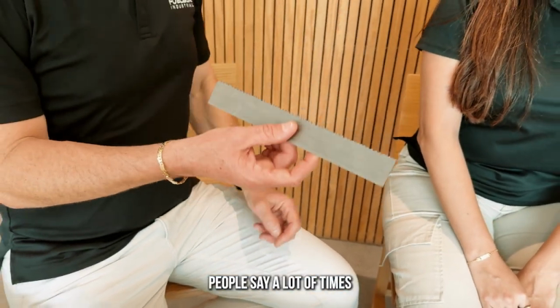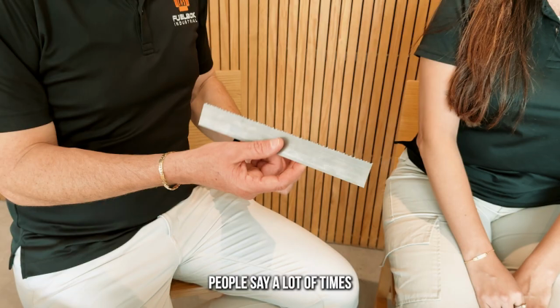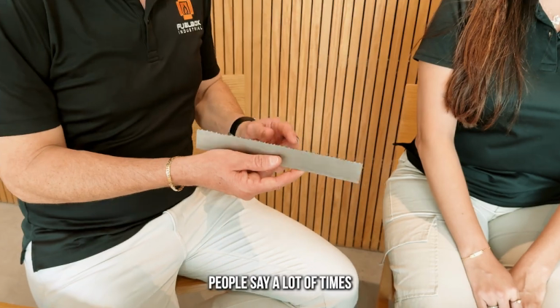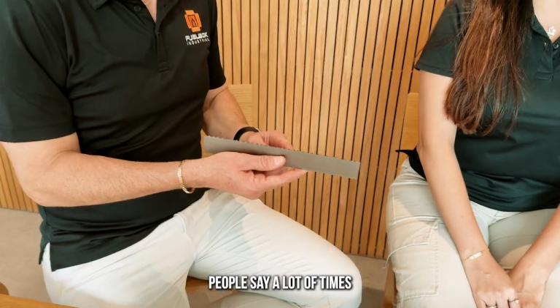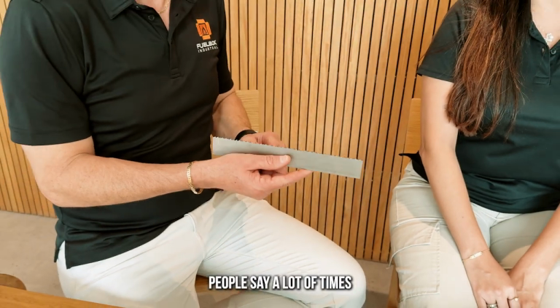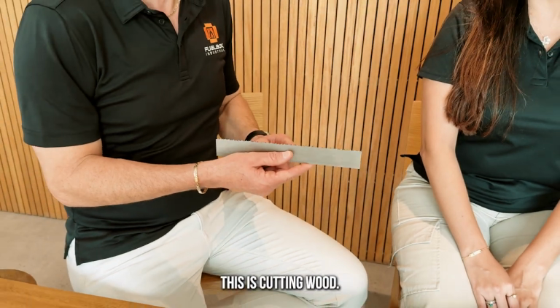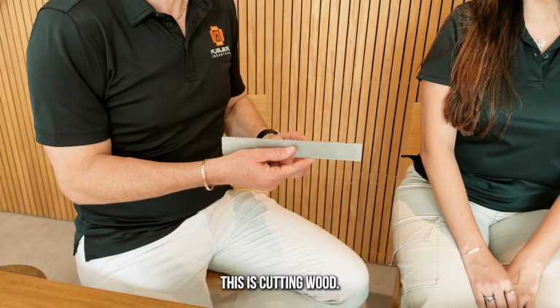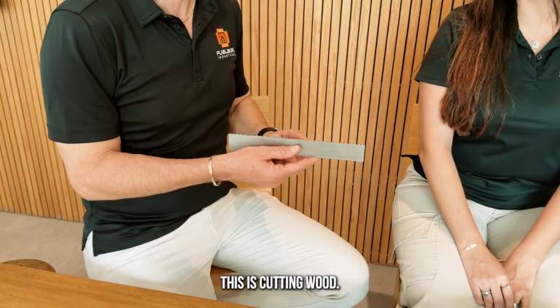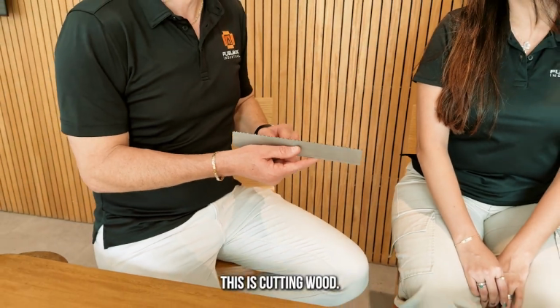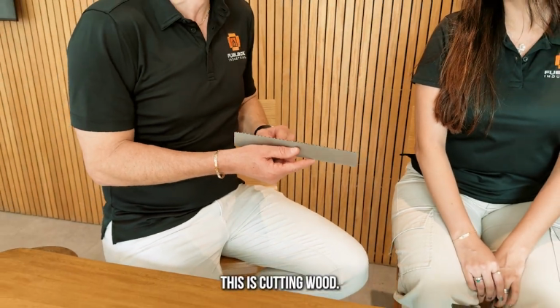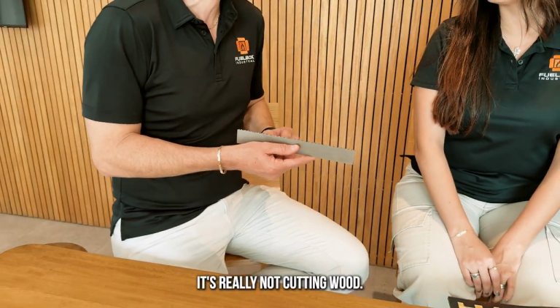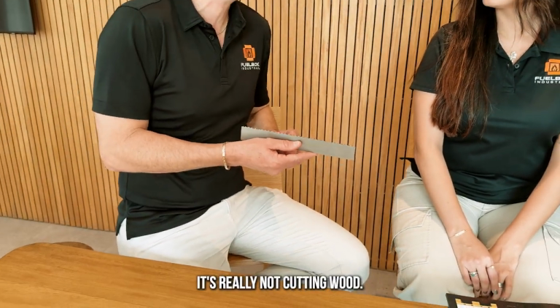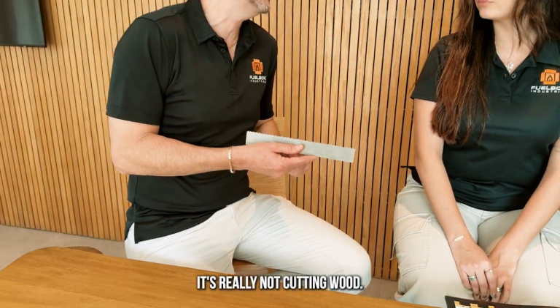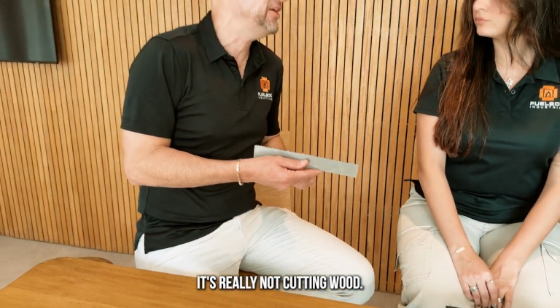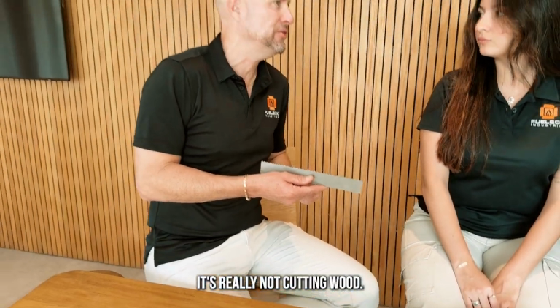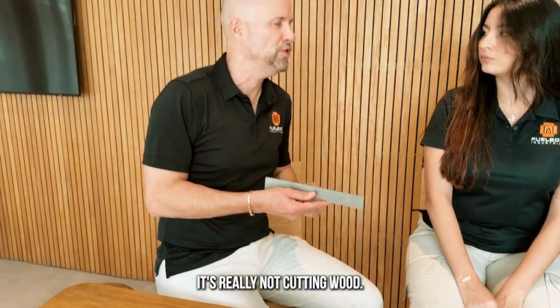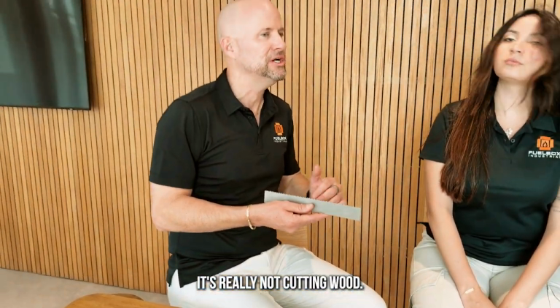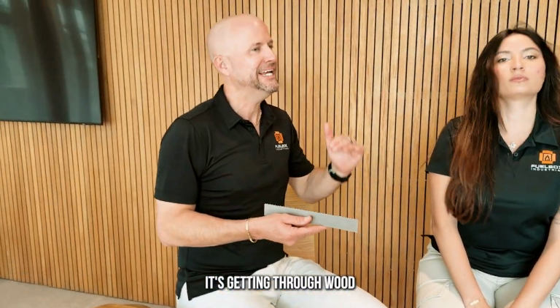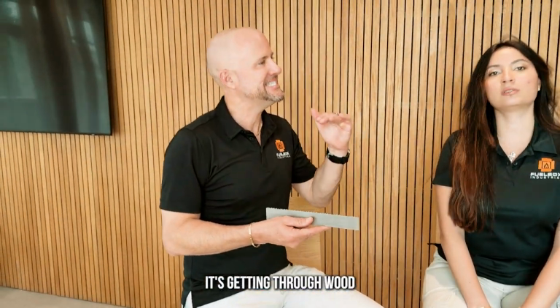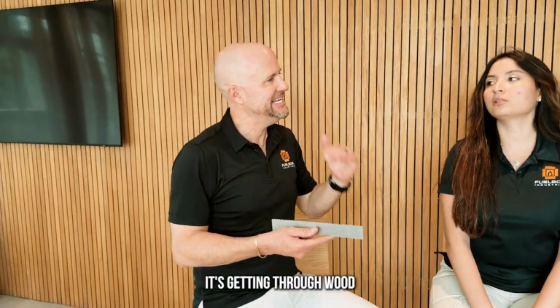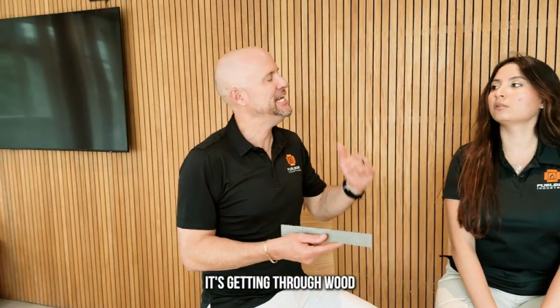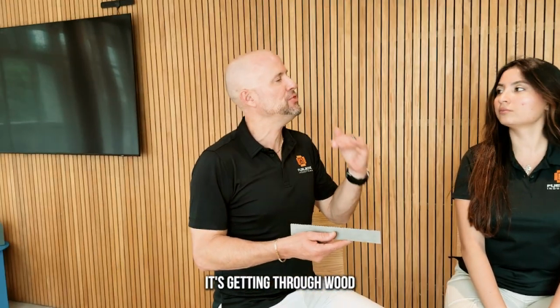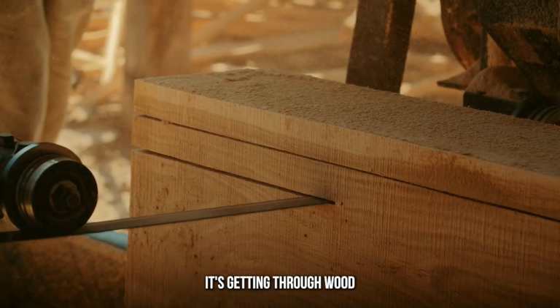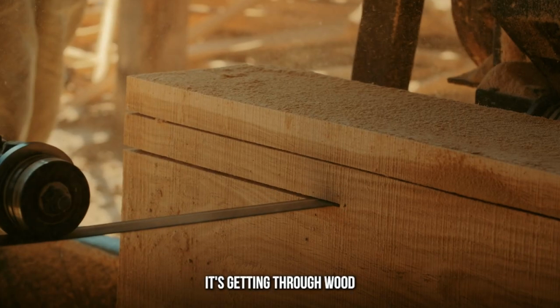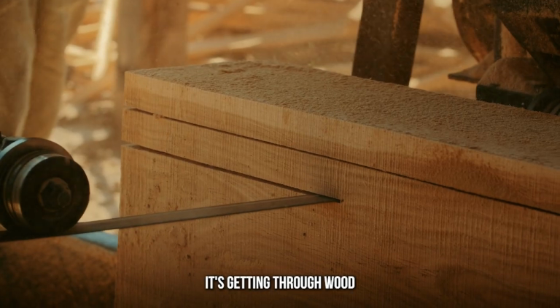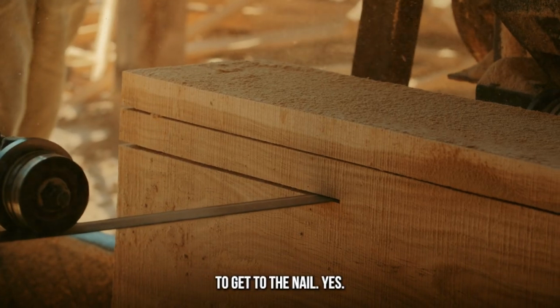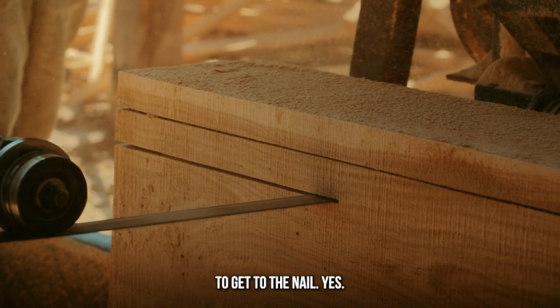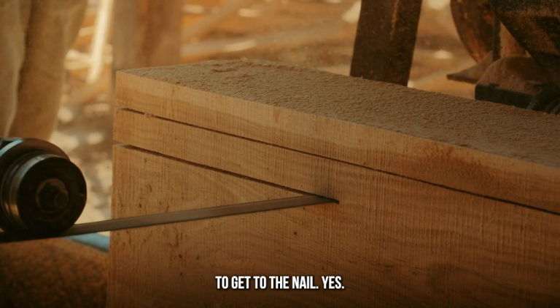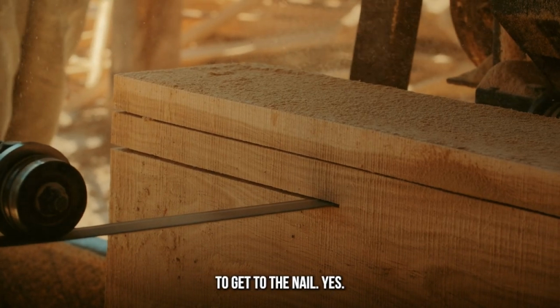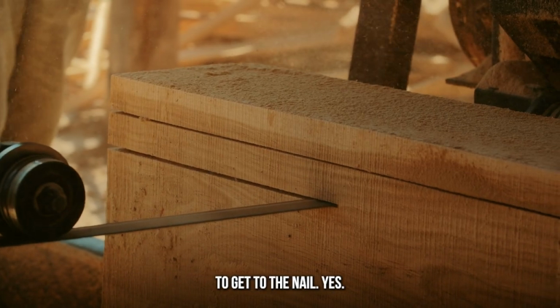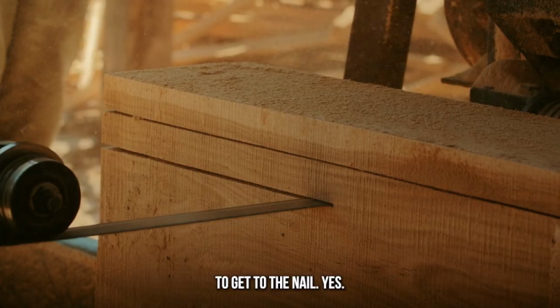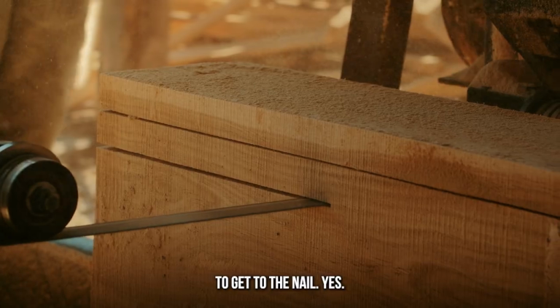People say a lot of times this is cutting wood. It's really not cutting wood. It's getting through wood to get to the nail.